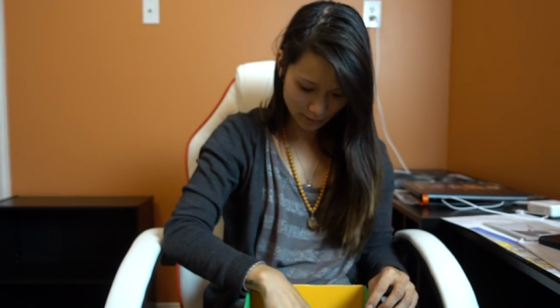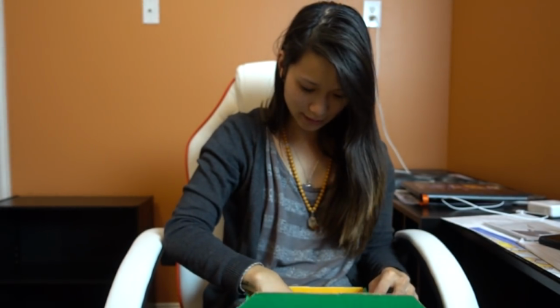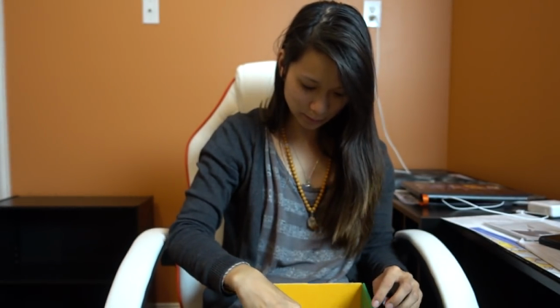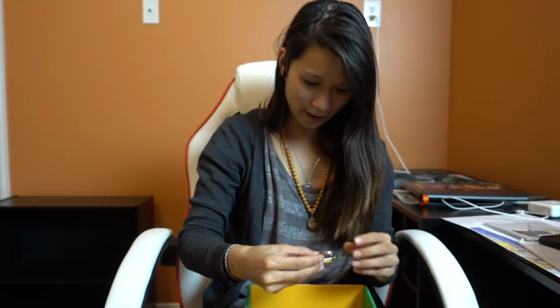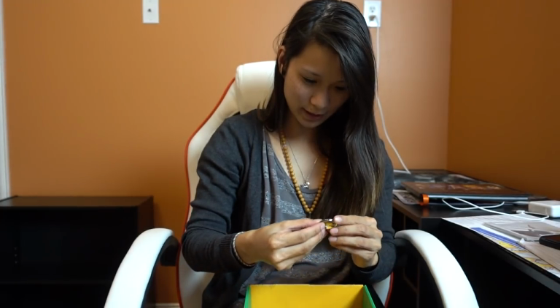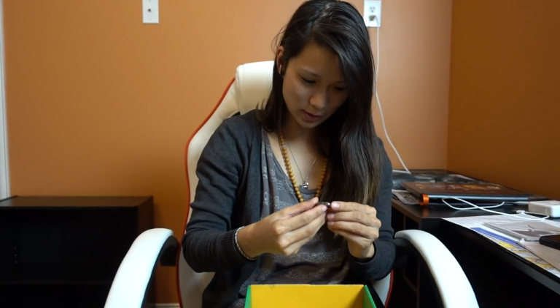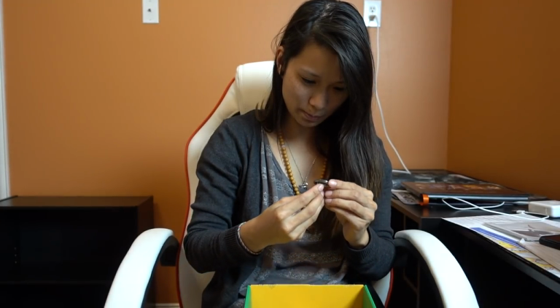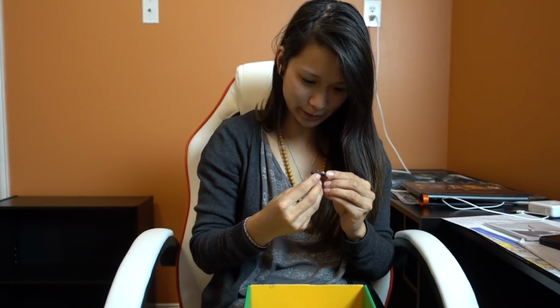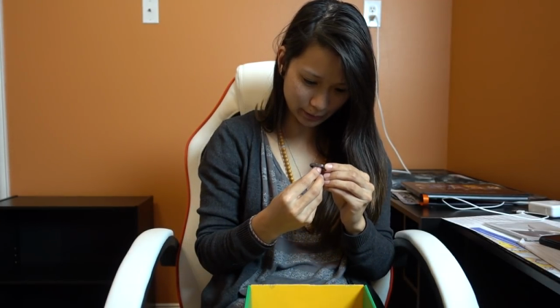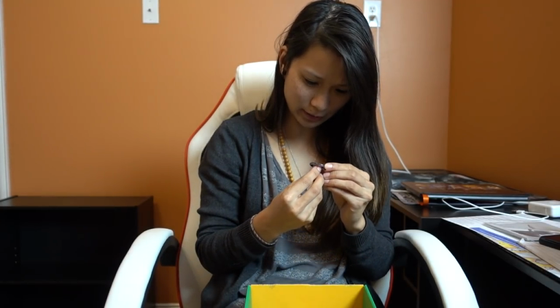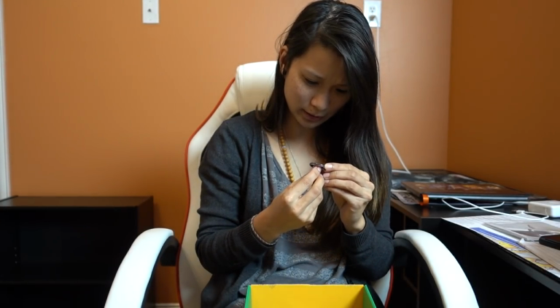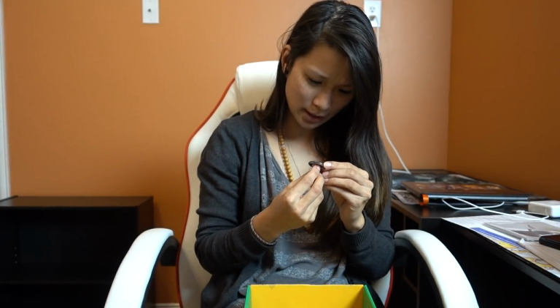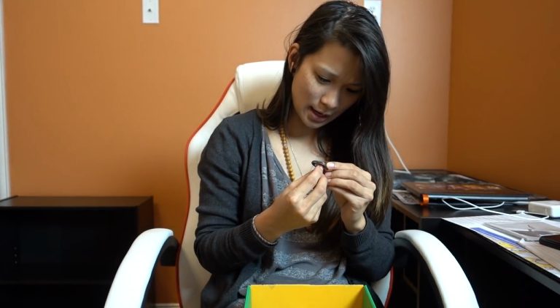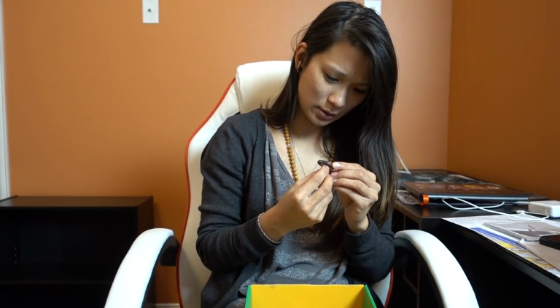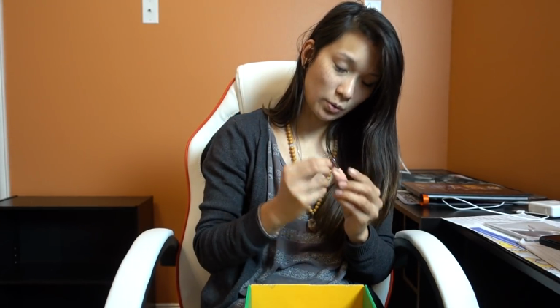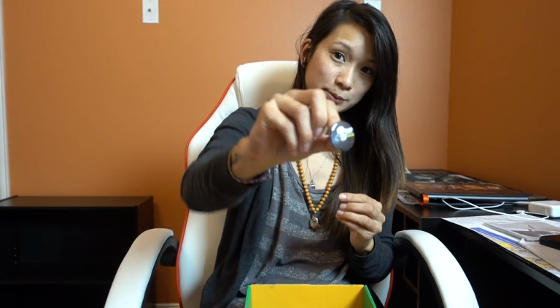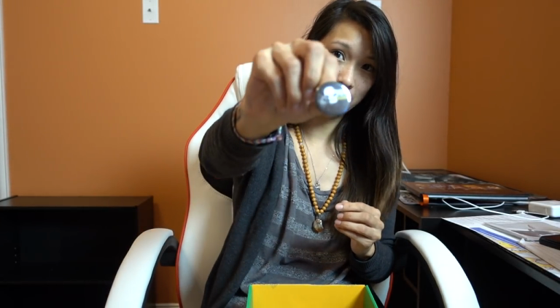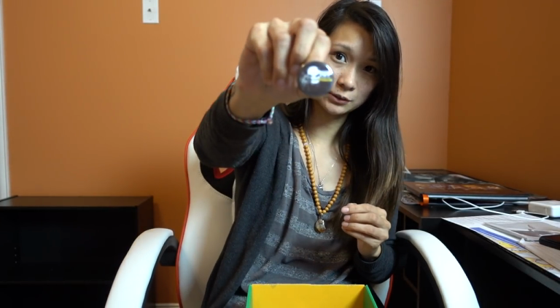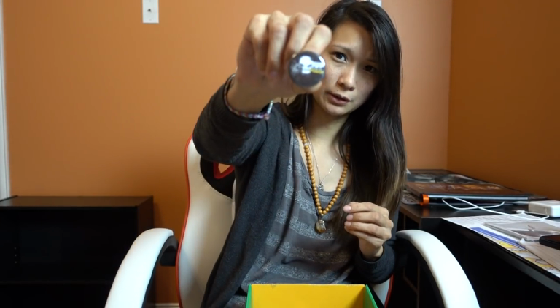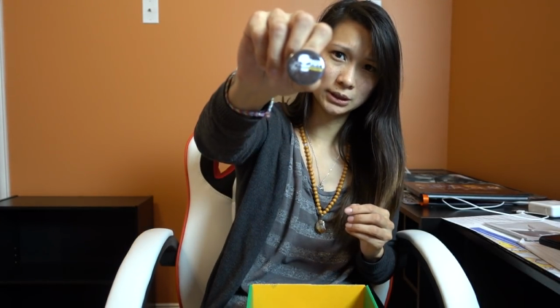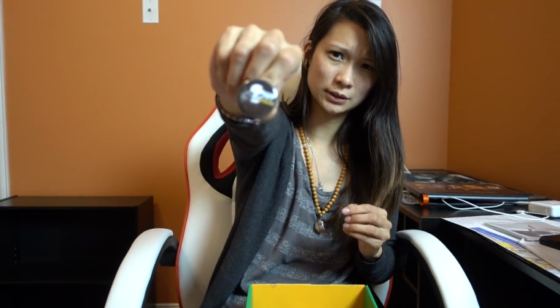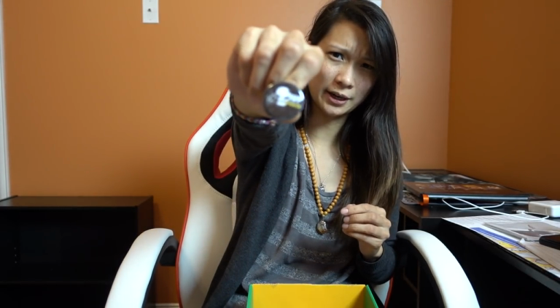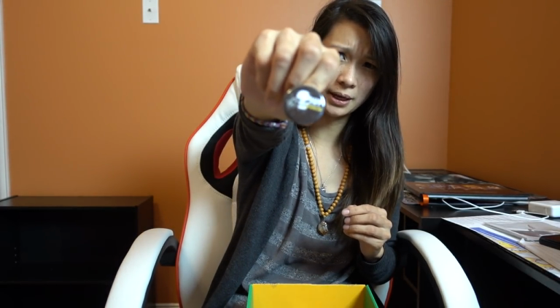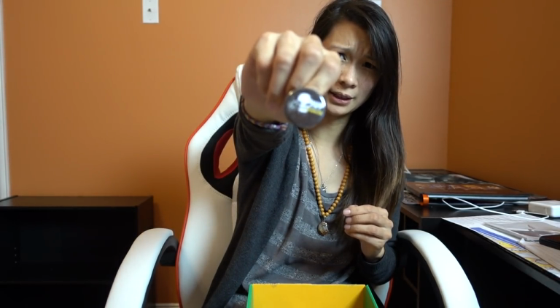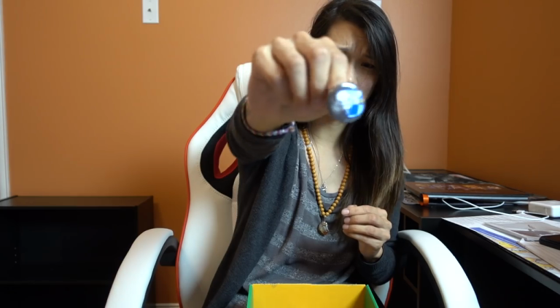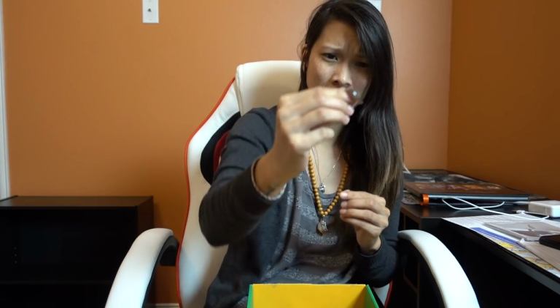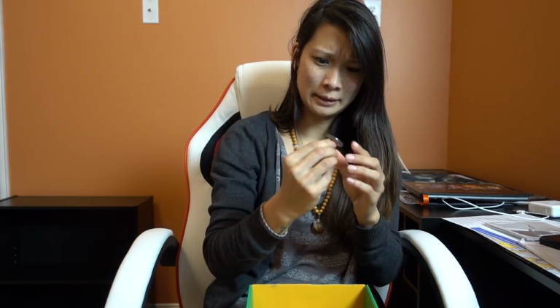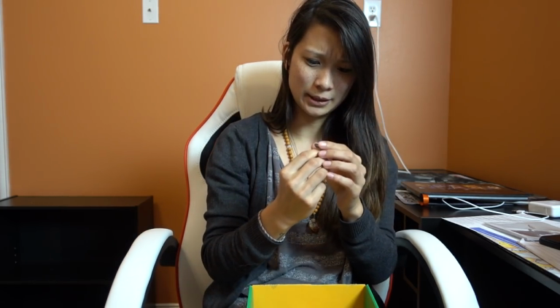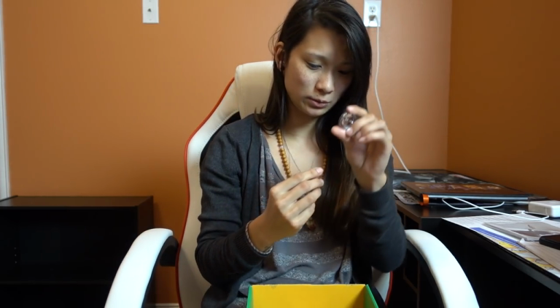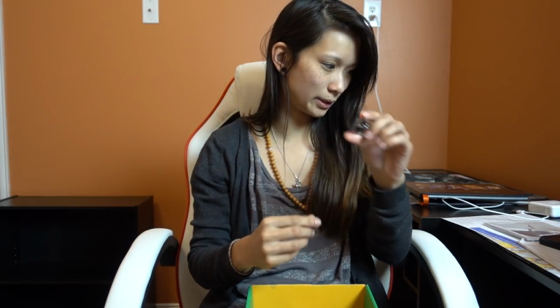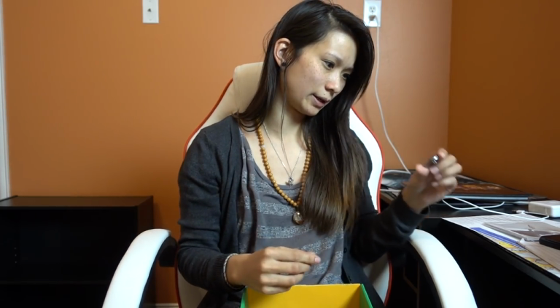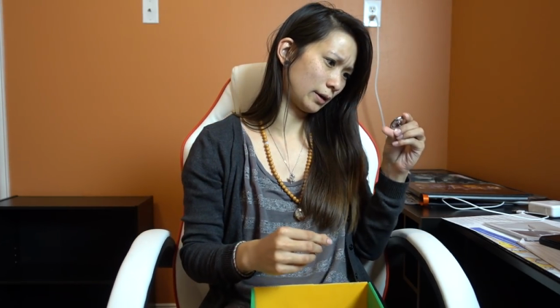Next we have a cute button. I don't know where this panda is from — maybe anime. That is a cute little button right there.